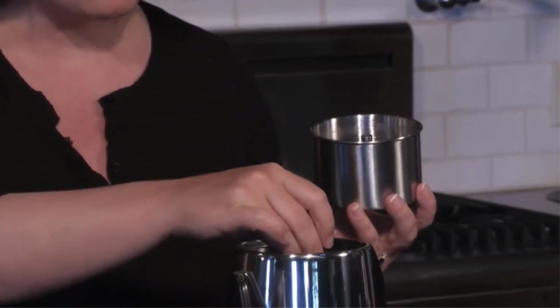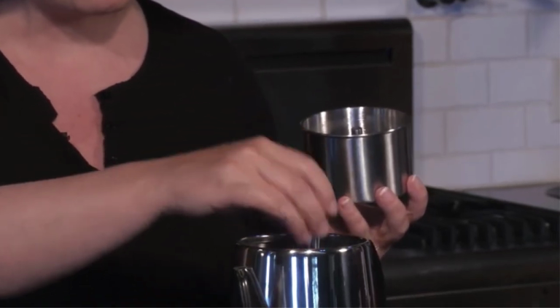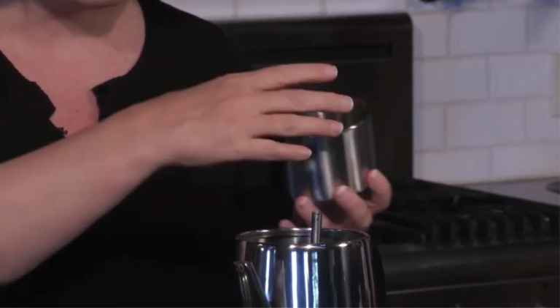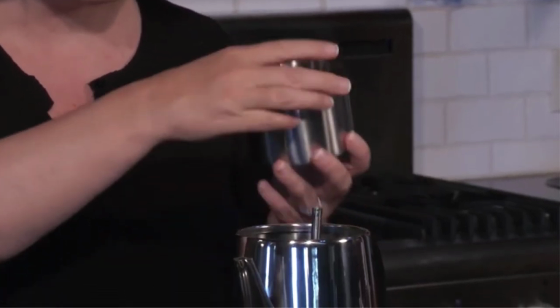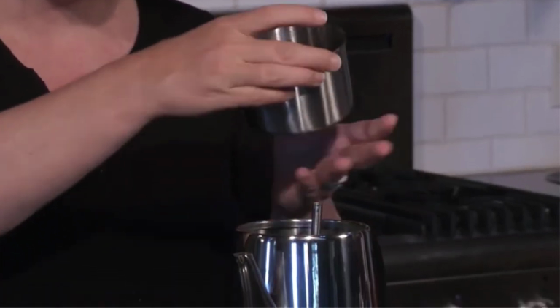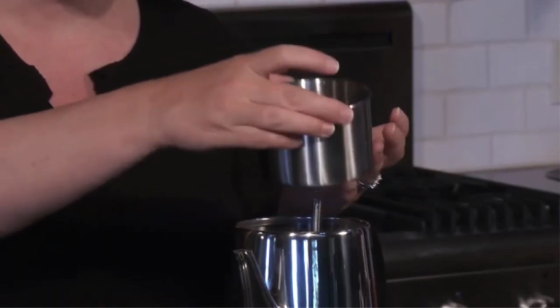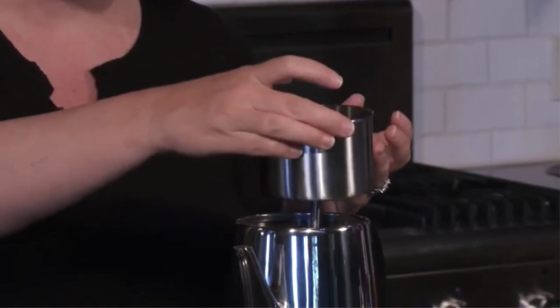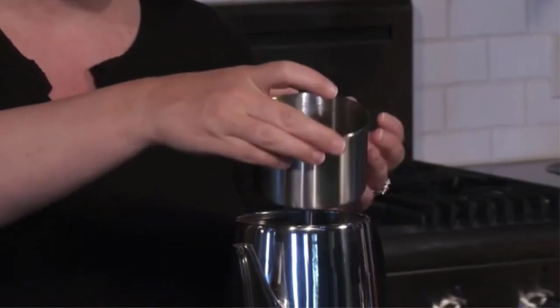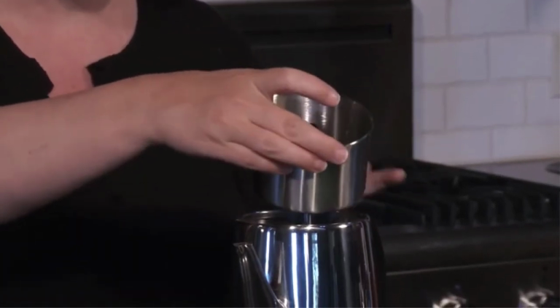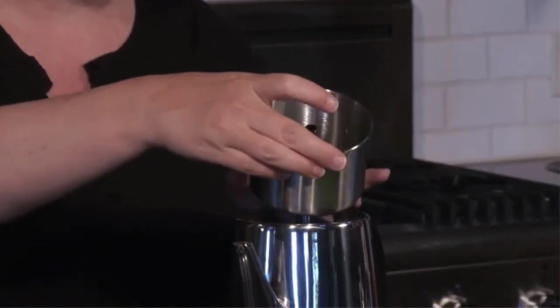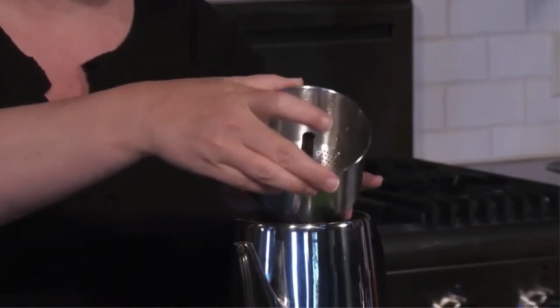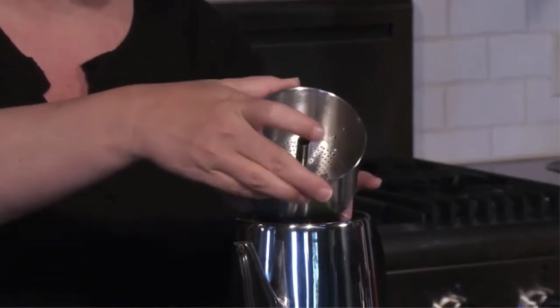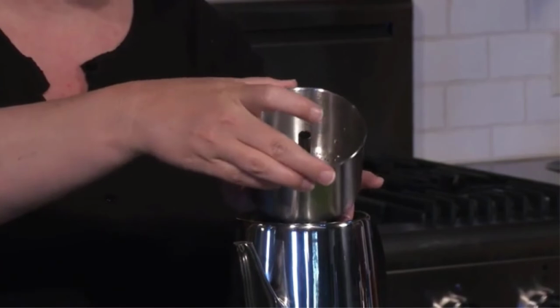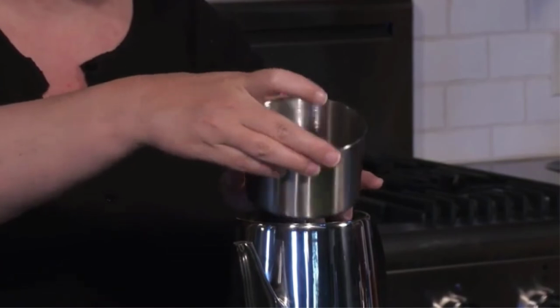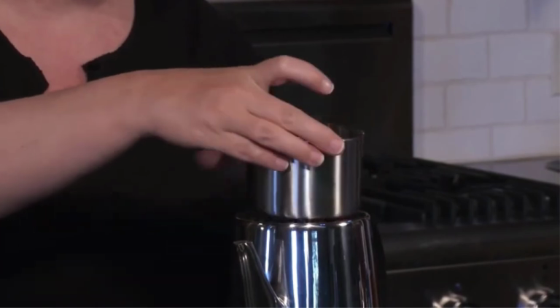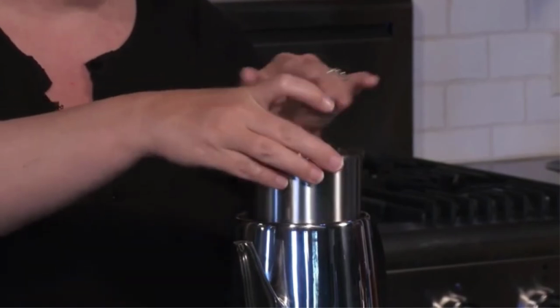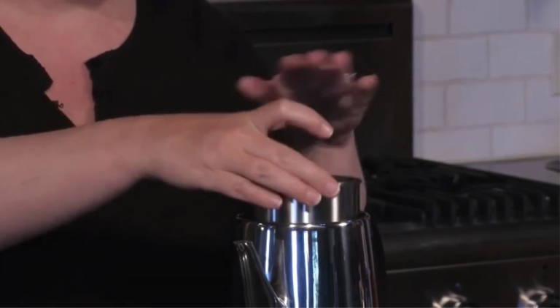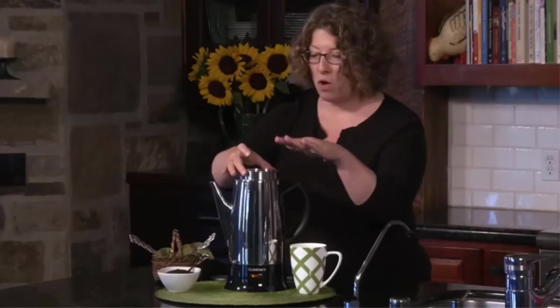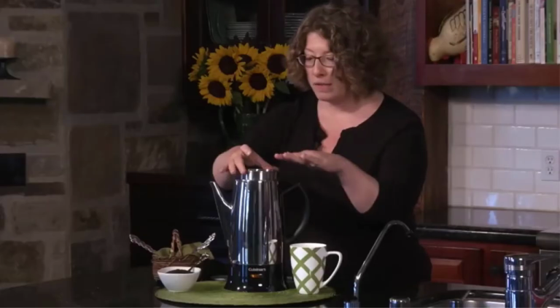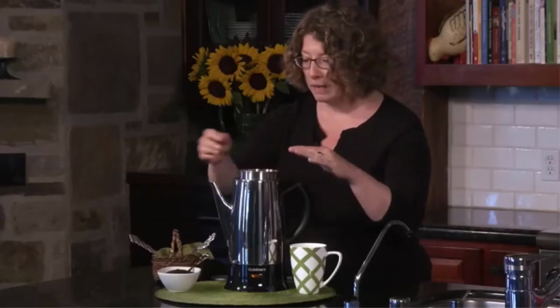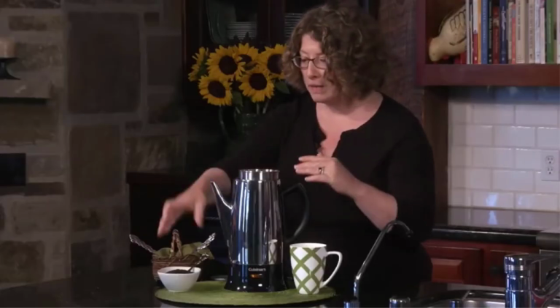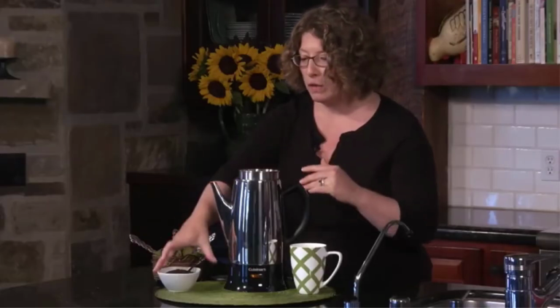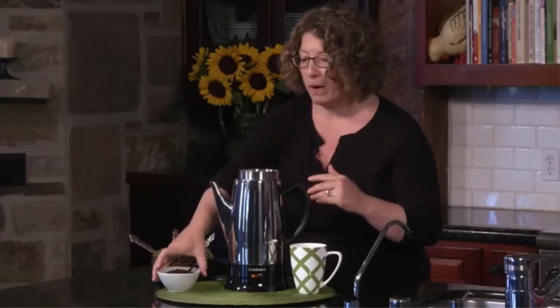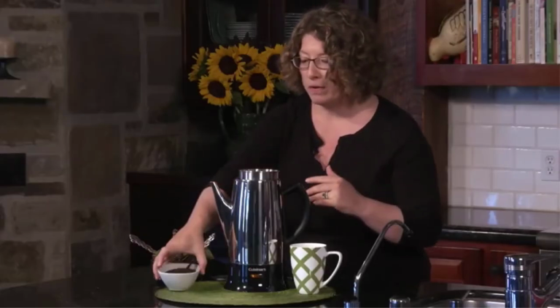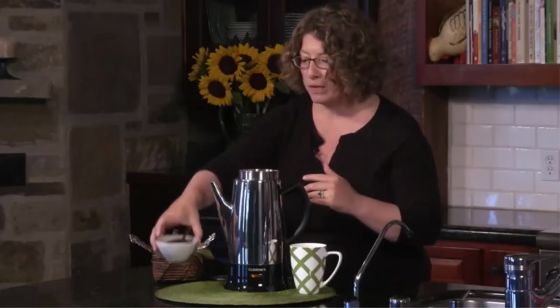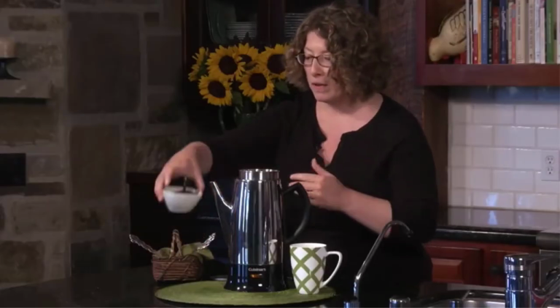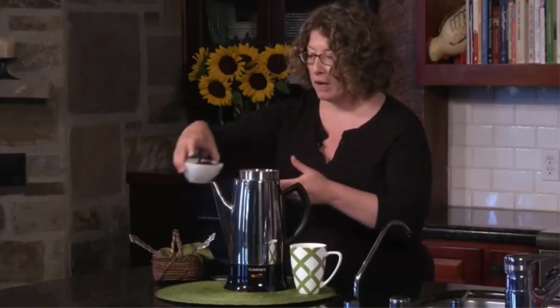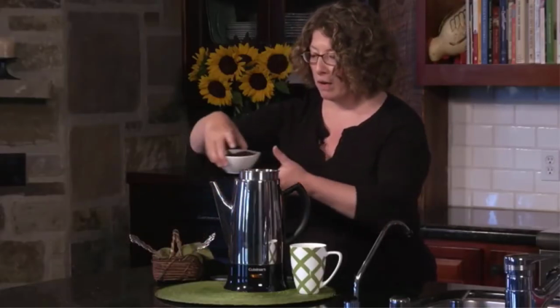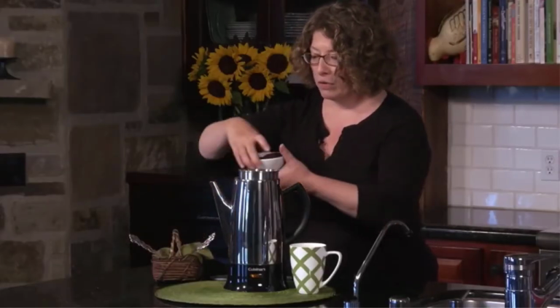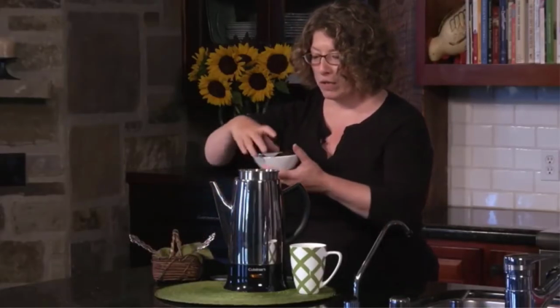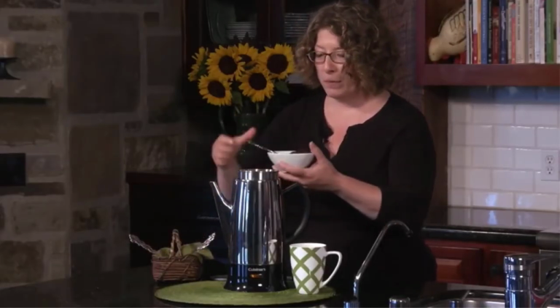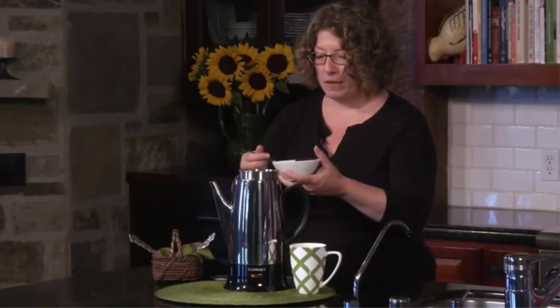This stainless steel percolator comes with a filter basket, pump tube, and ergonomic handle with knuckle guard.